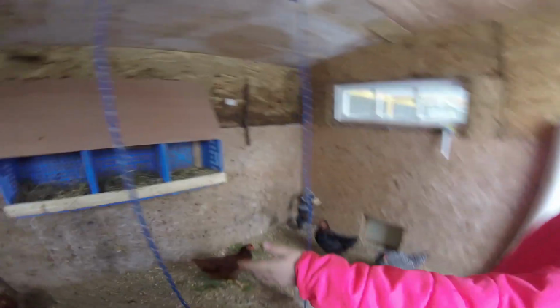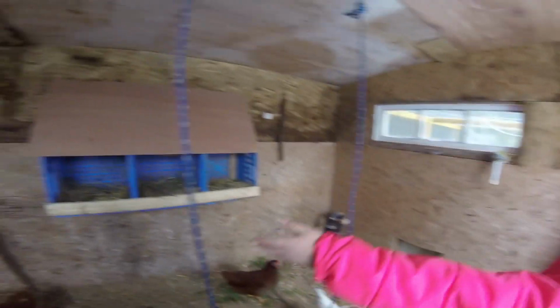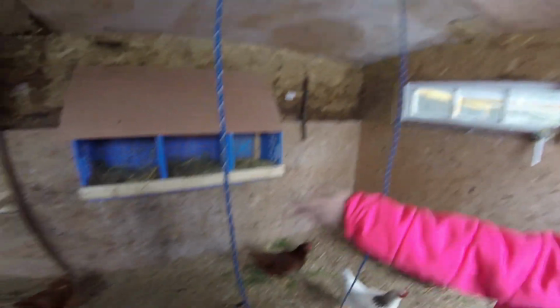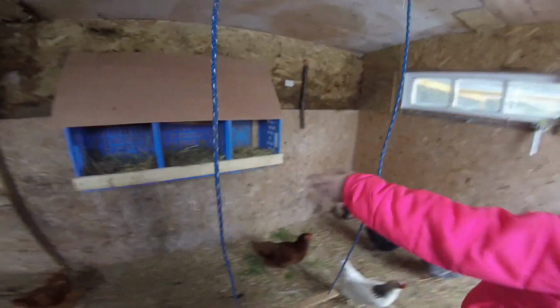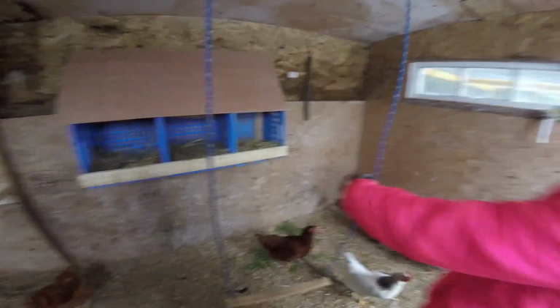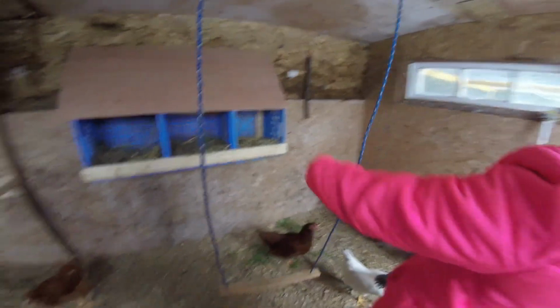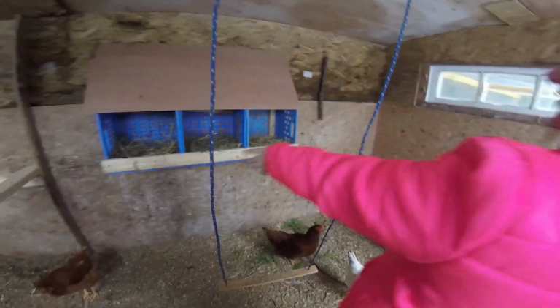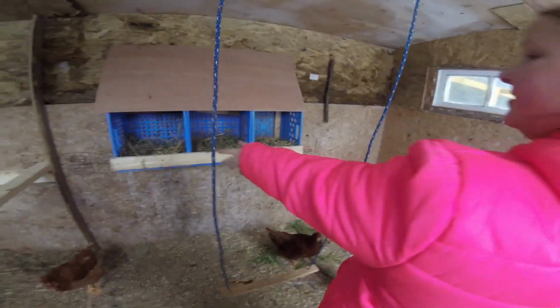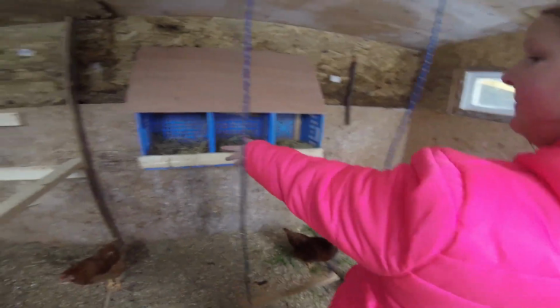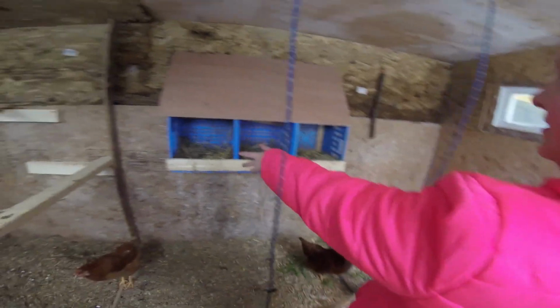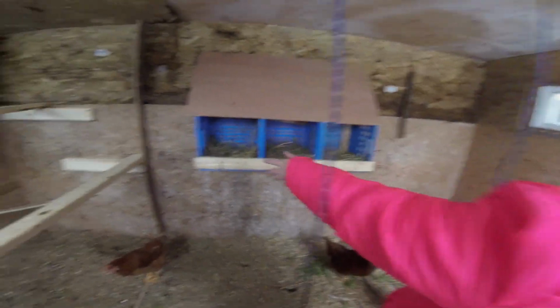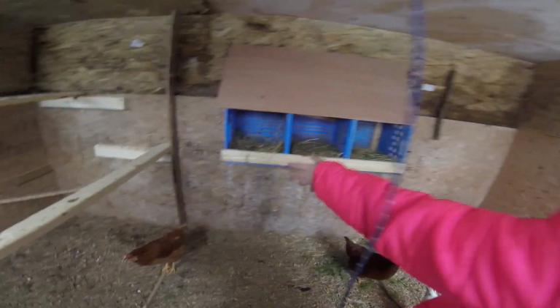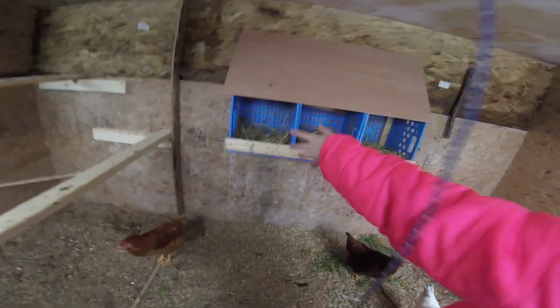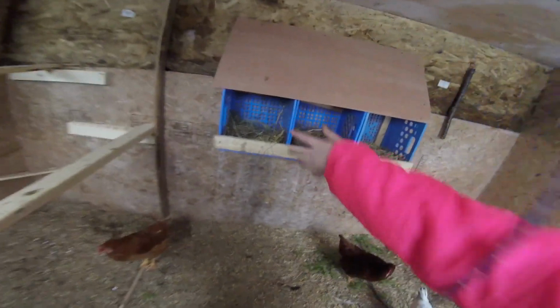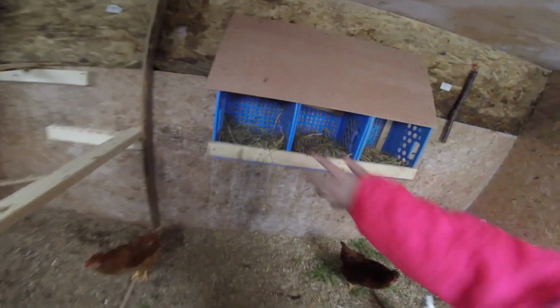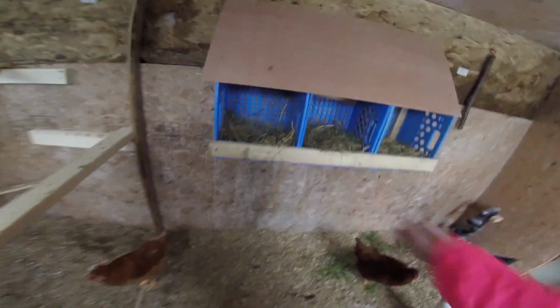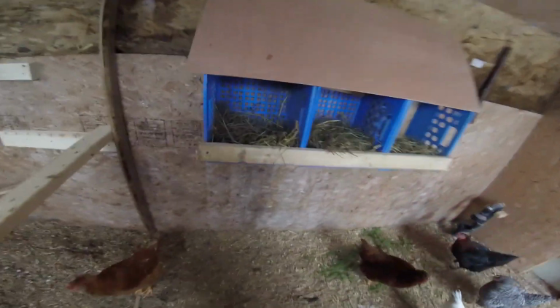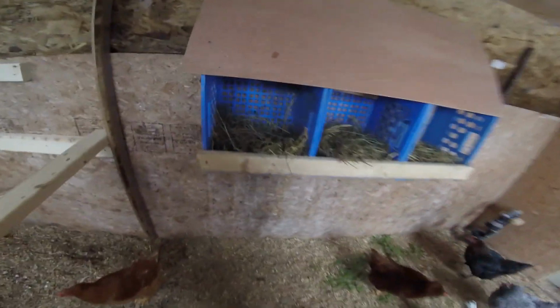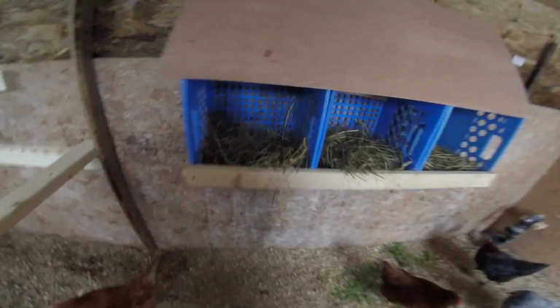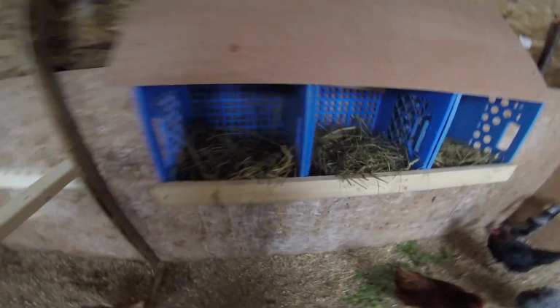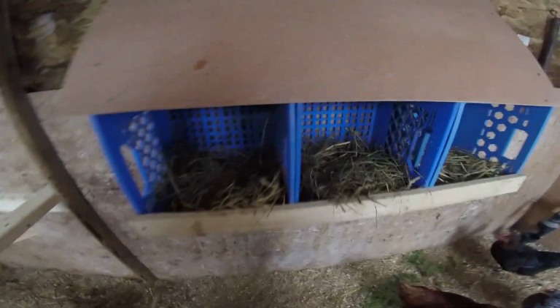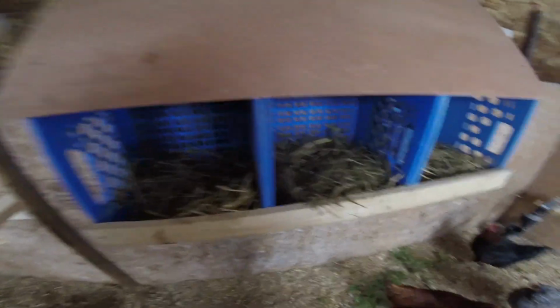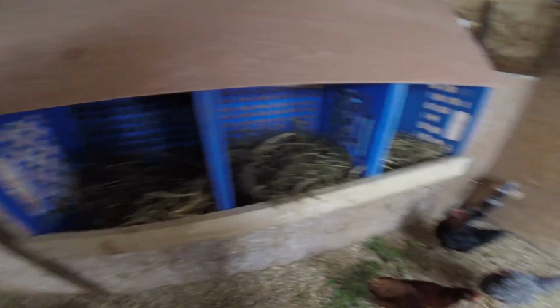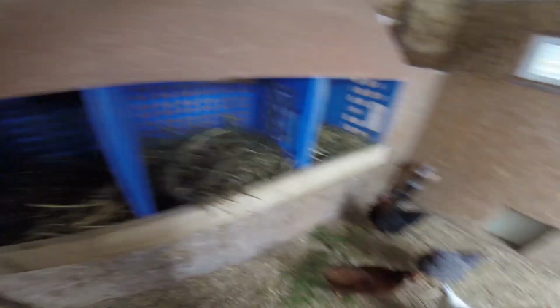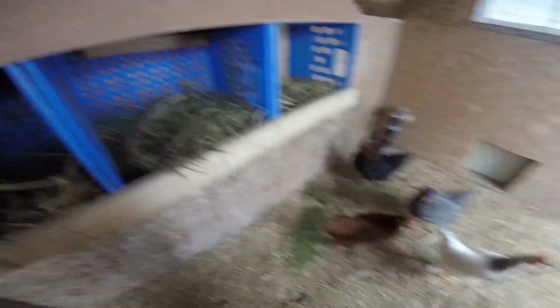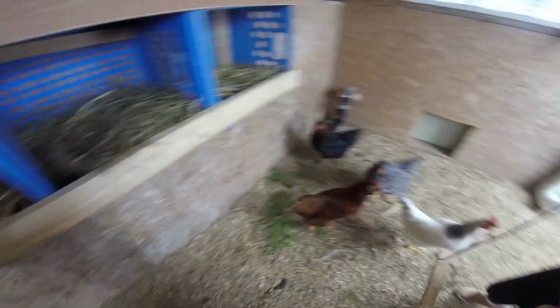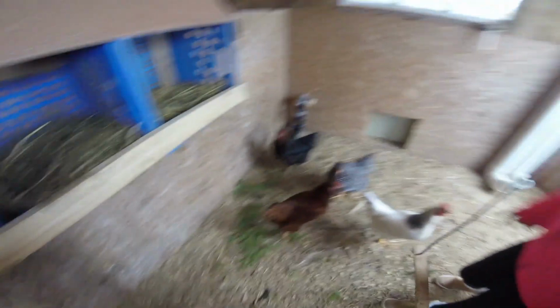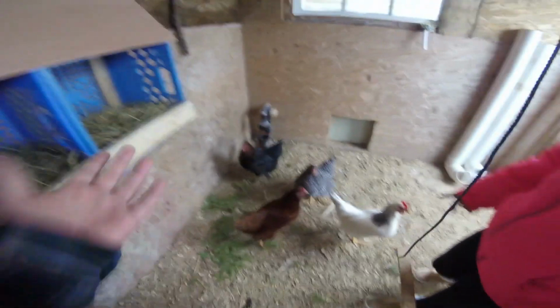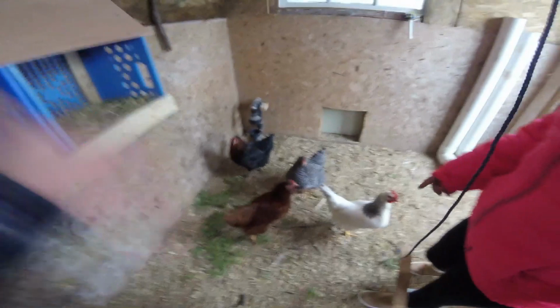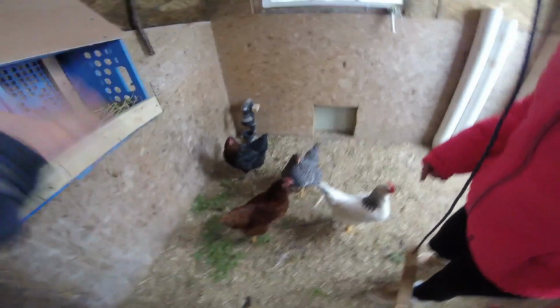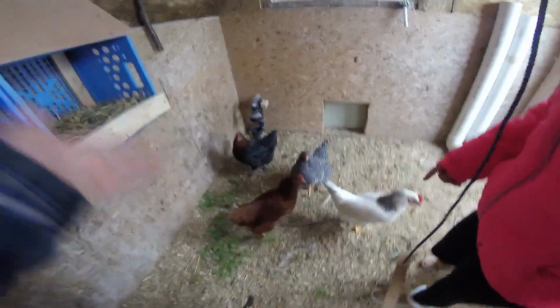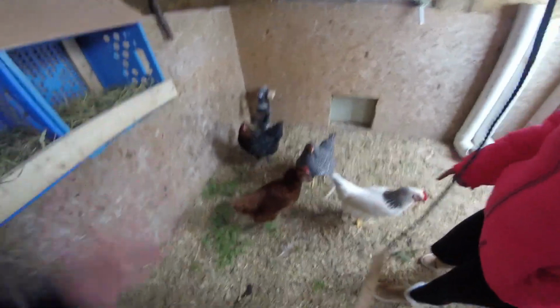These are their brand new nesting boxes. No eggs yet — come on guys, you got this!